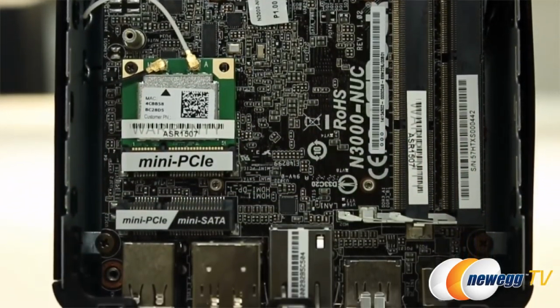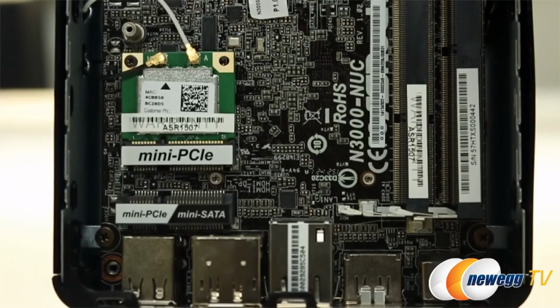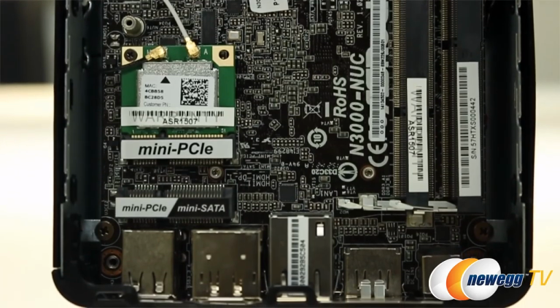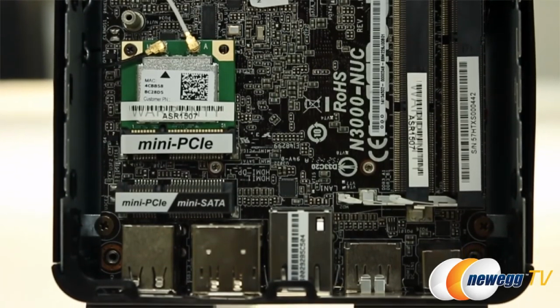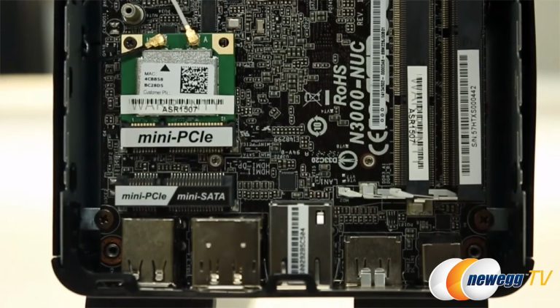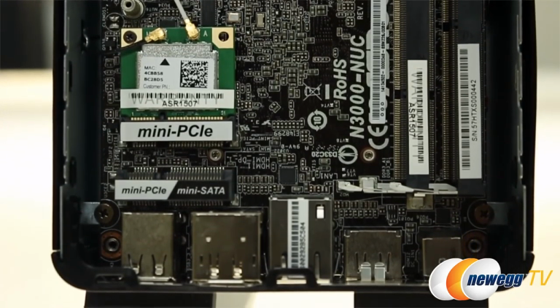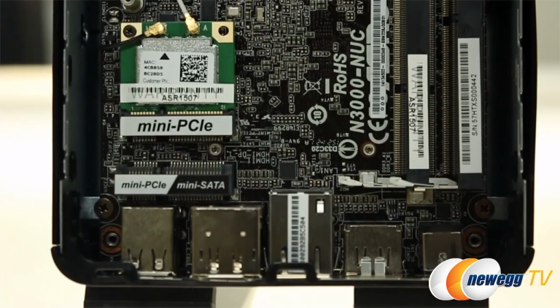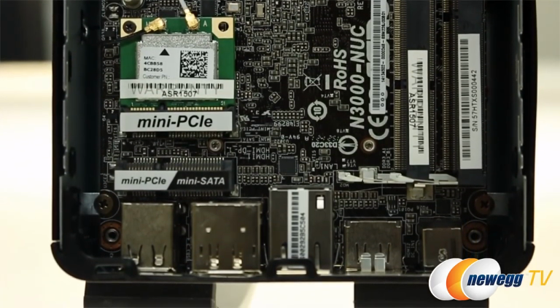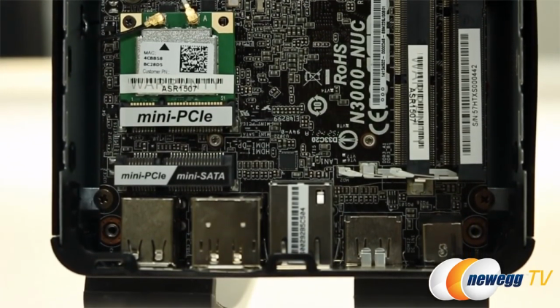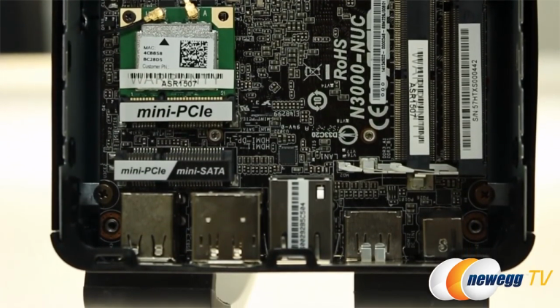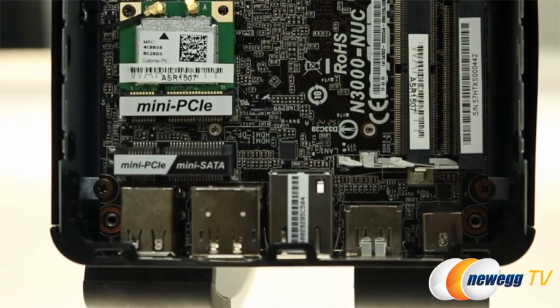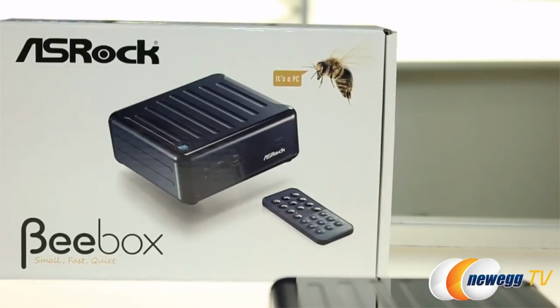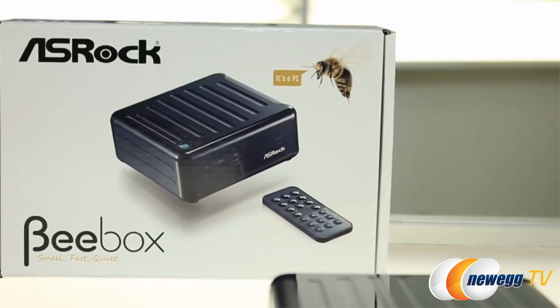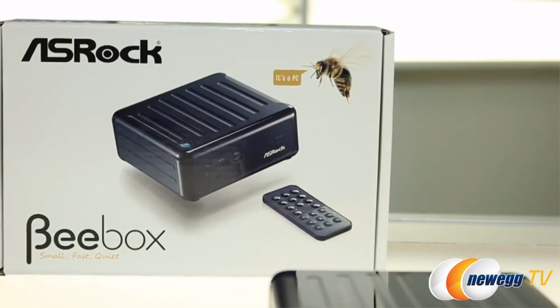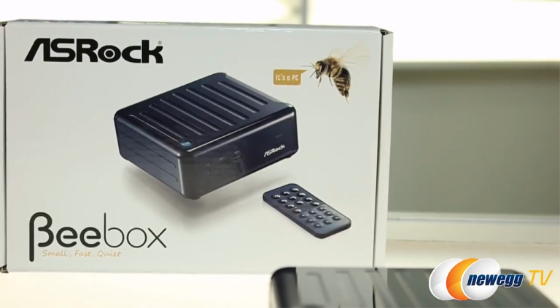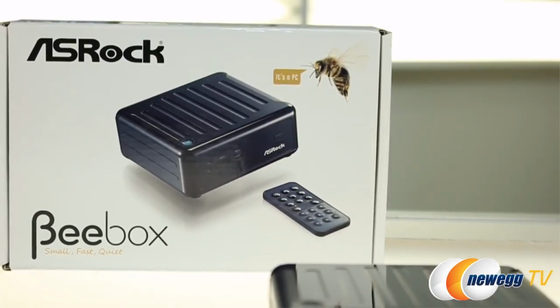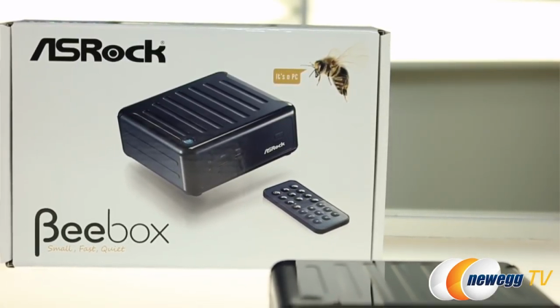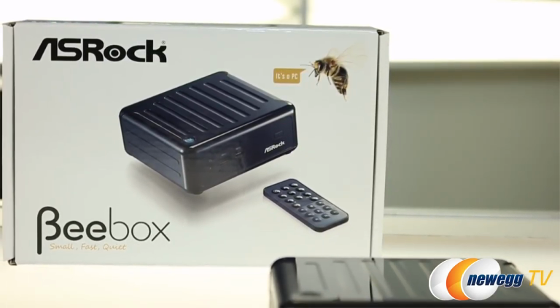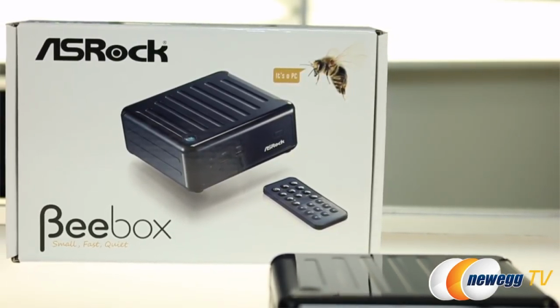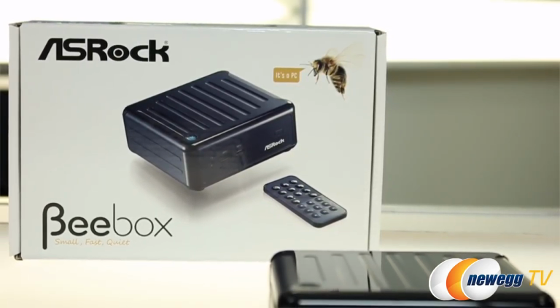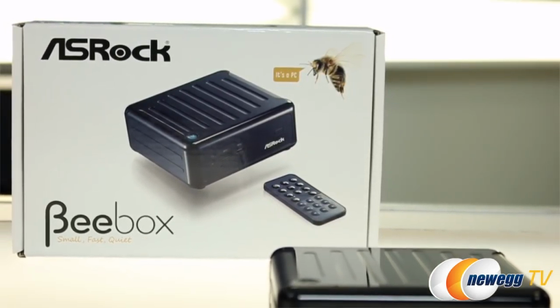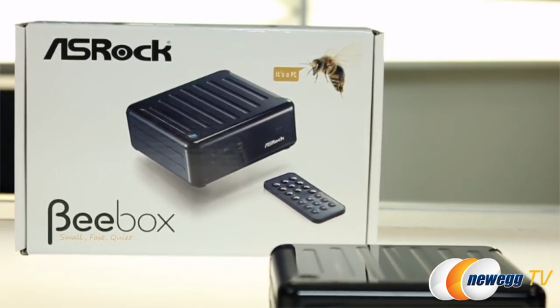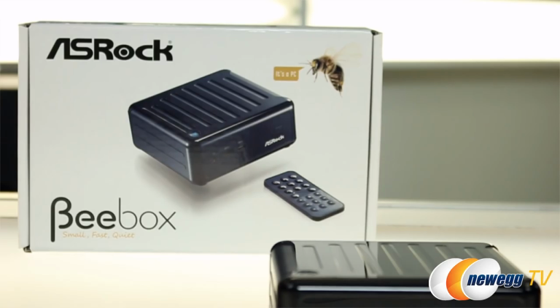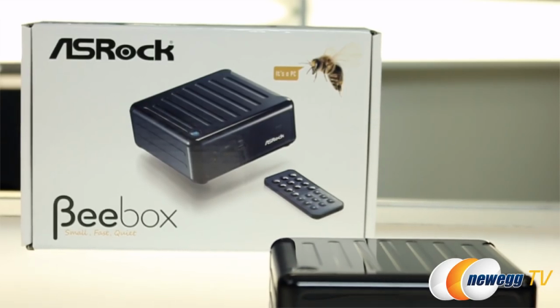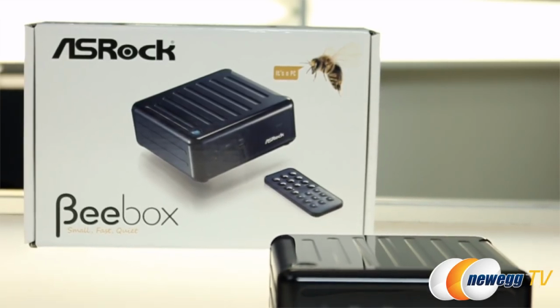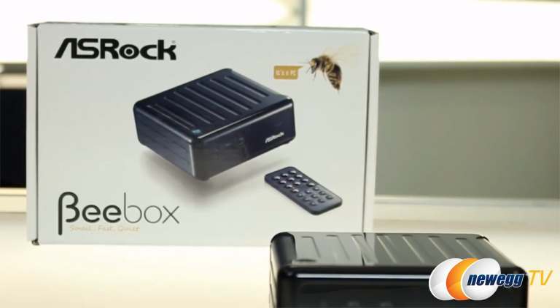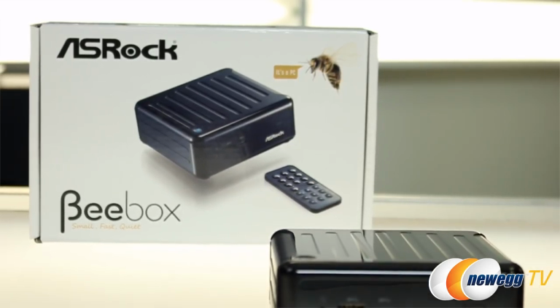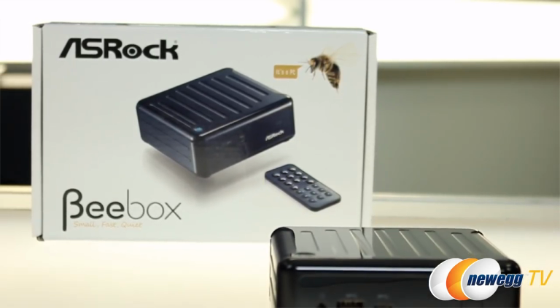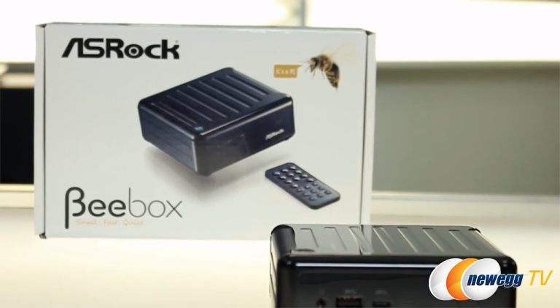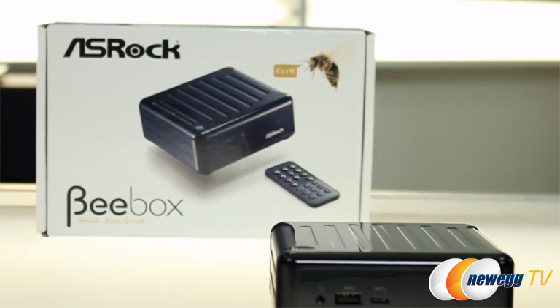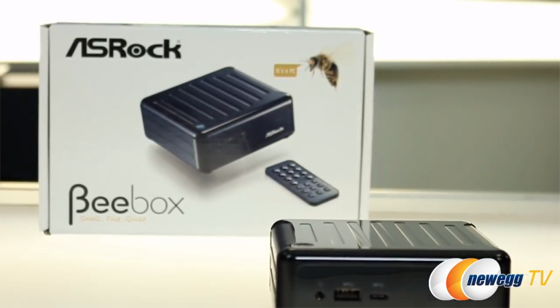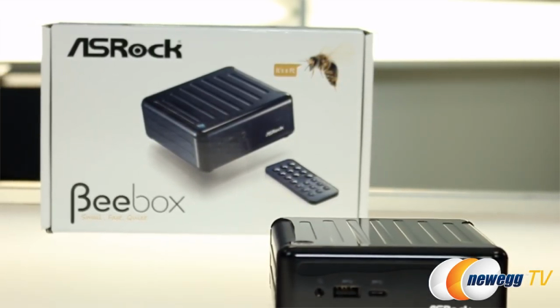It's BYOMSOS. But ASRock also sells units fully loaded with memory, storage, and operating systems, so they work right out of the box.